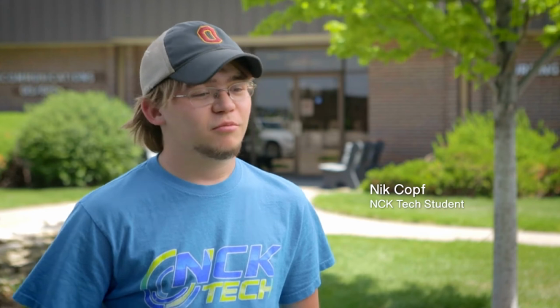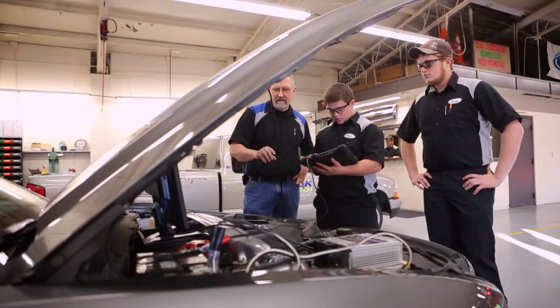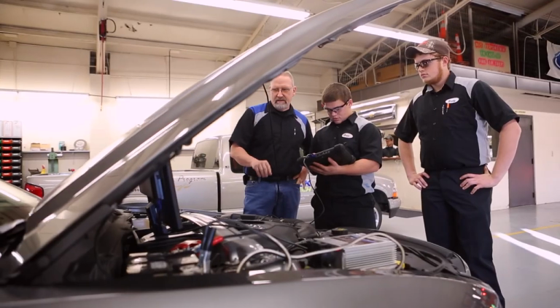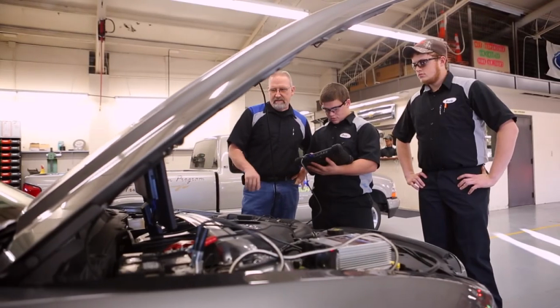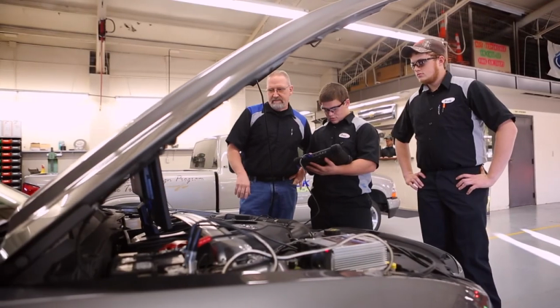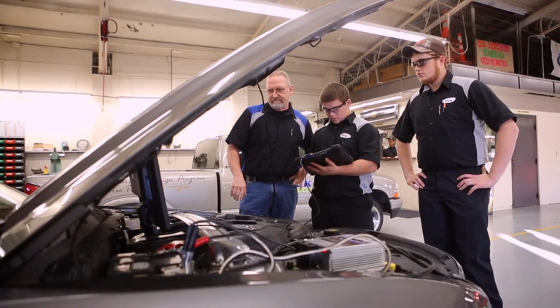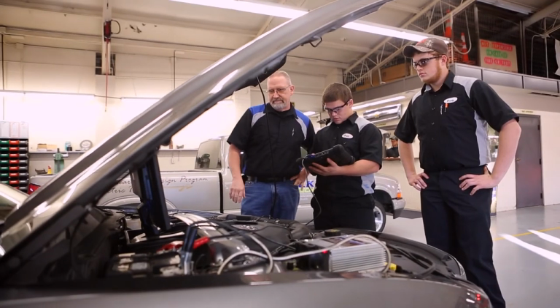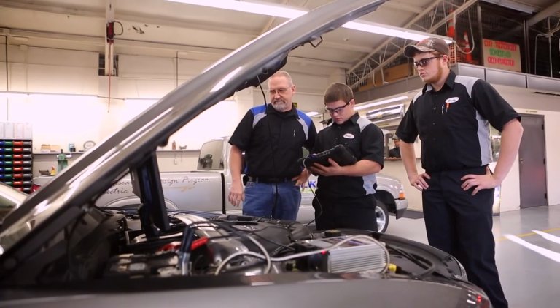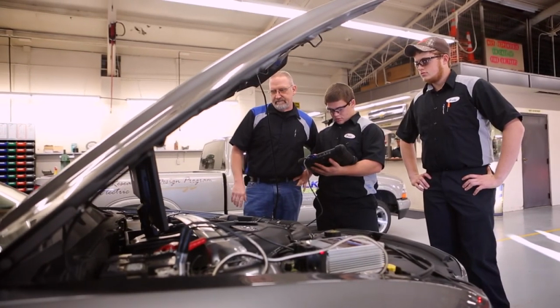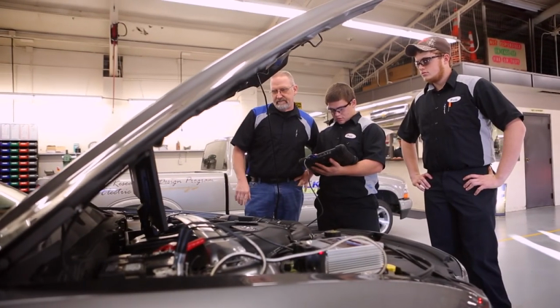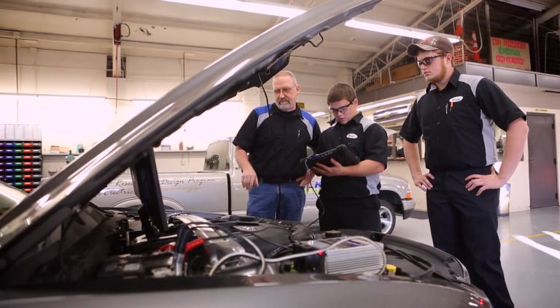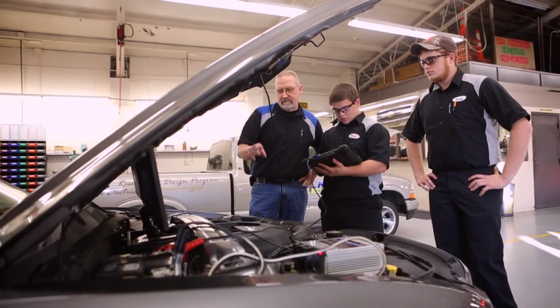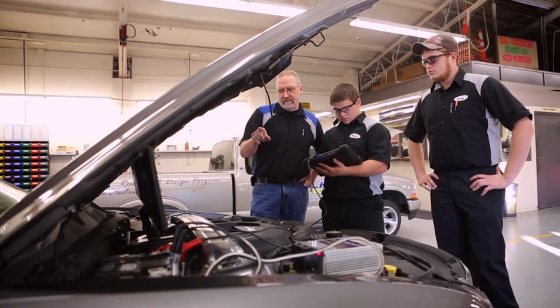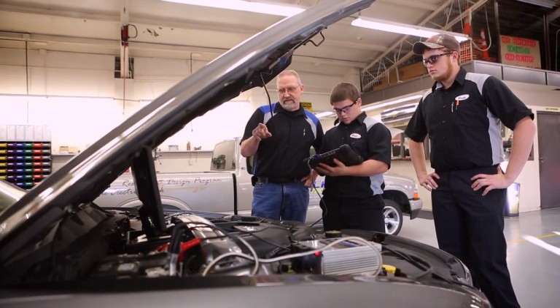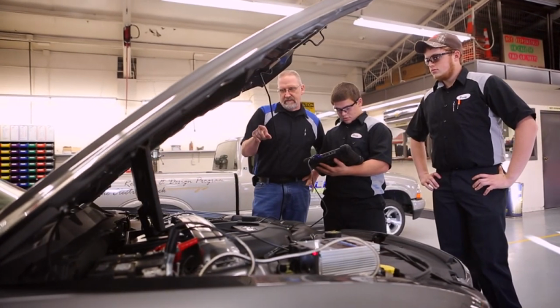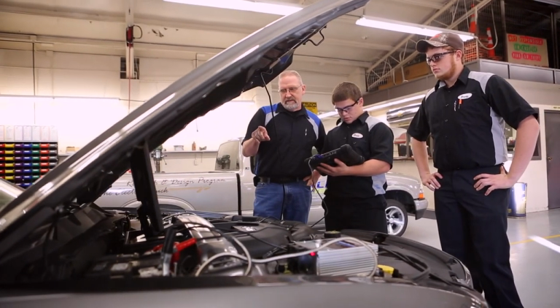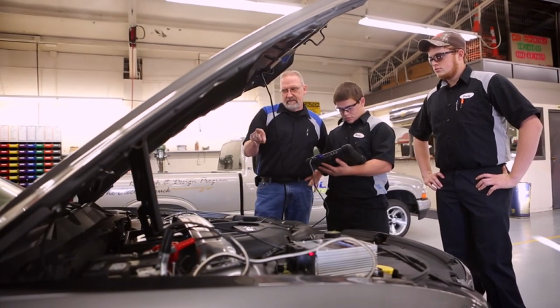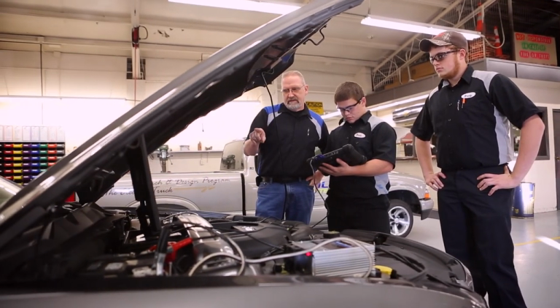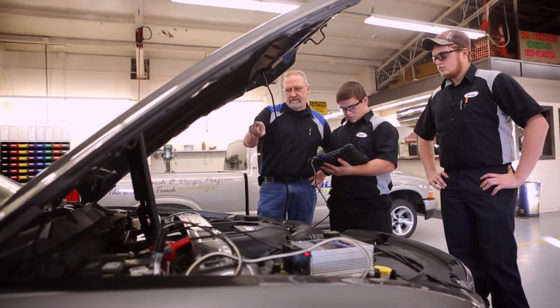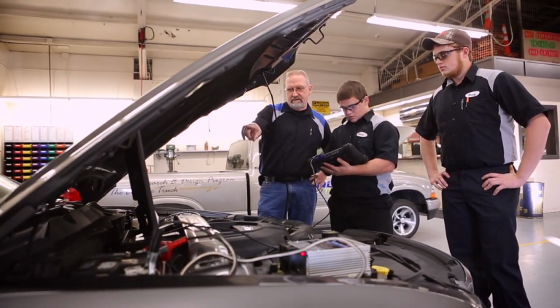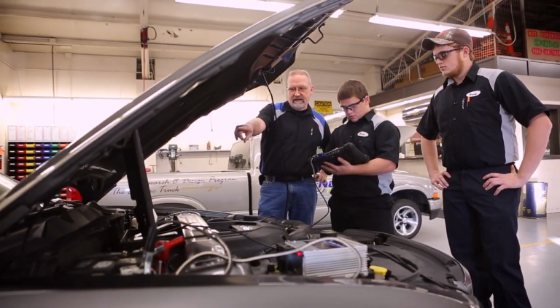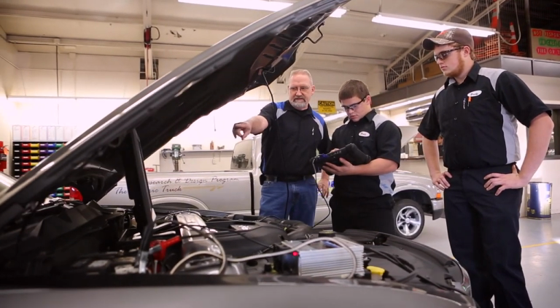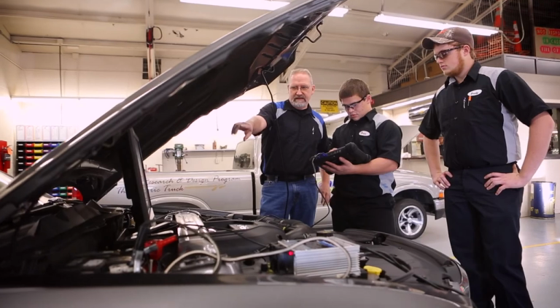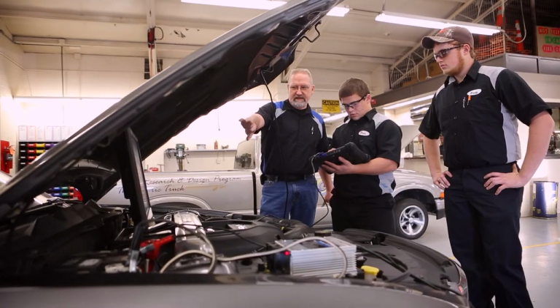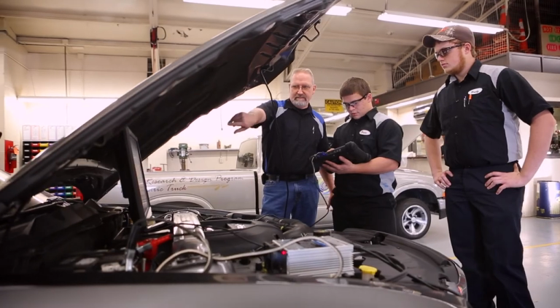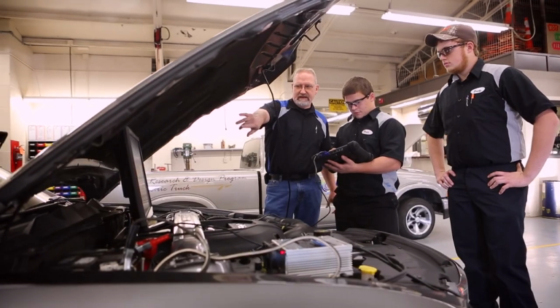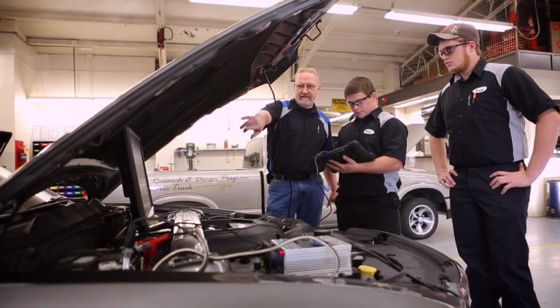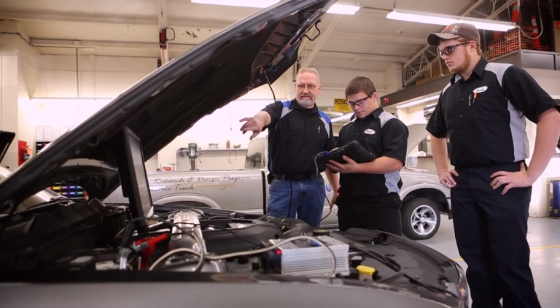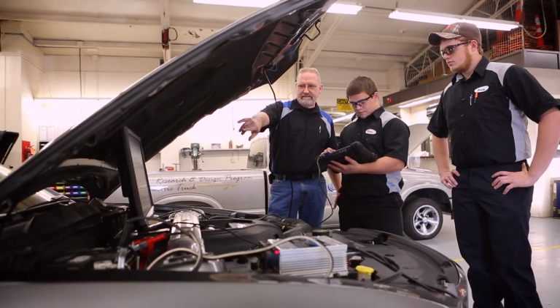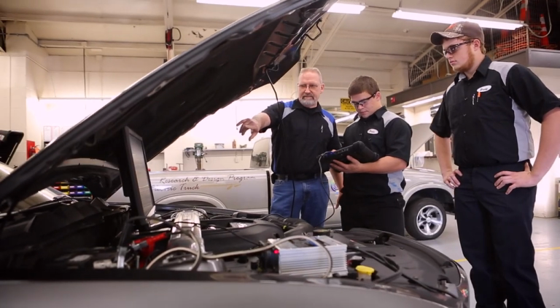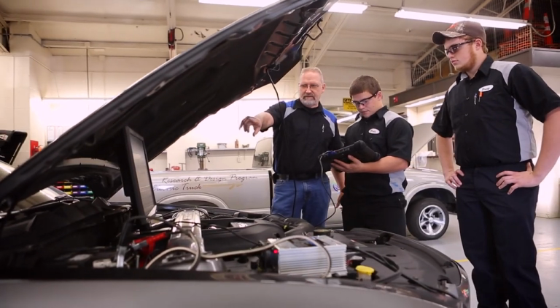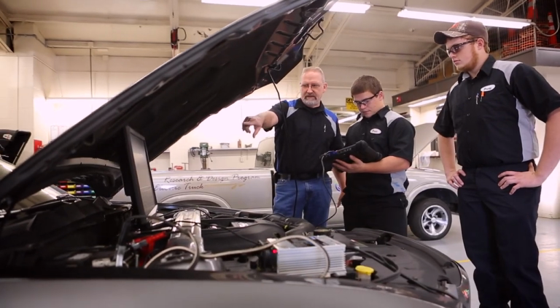Great equipment, great teachers, and they actually take their time to go outside the class and help you.